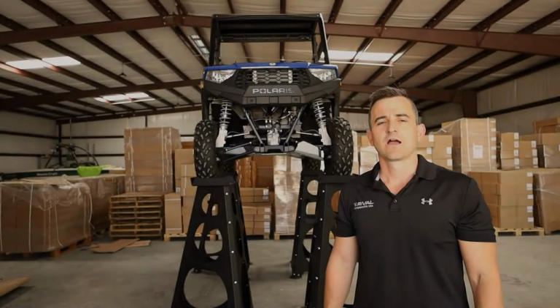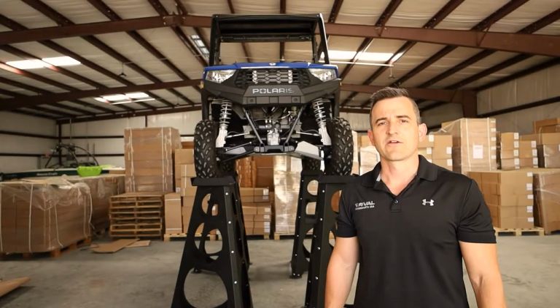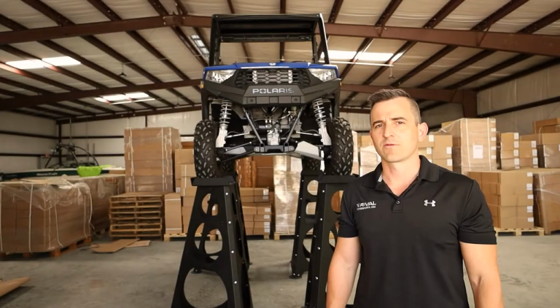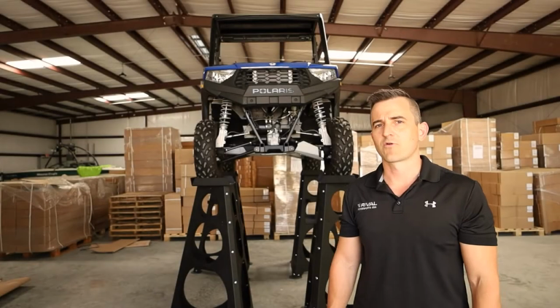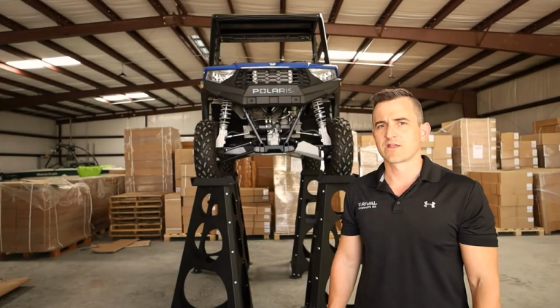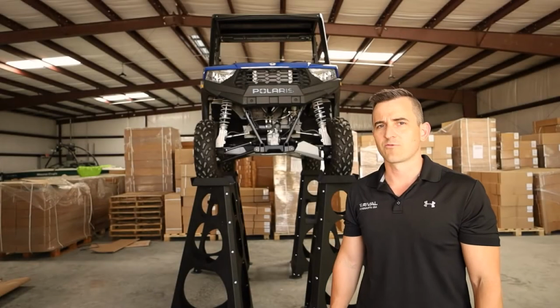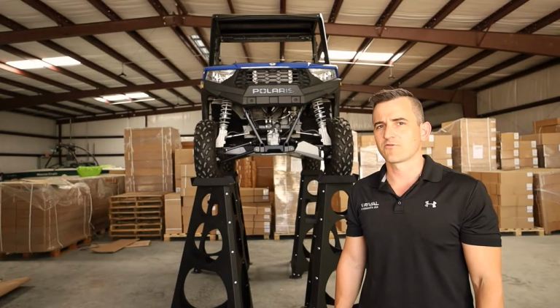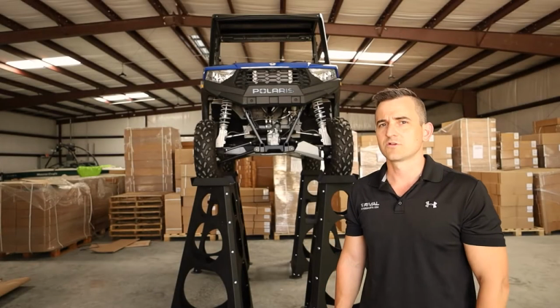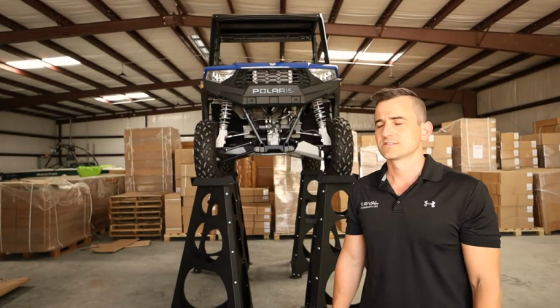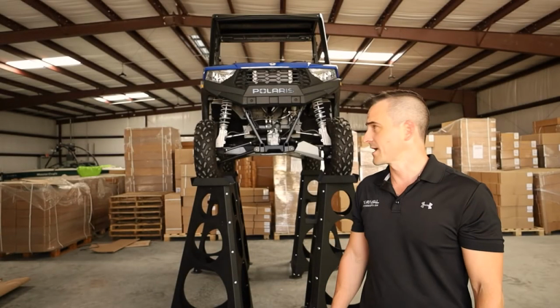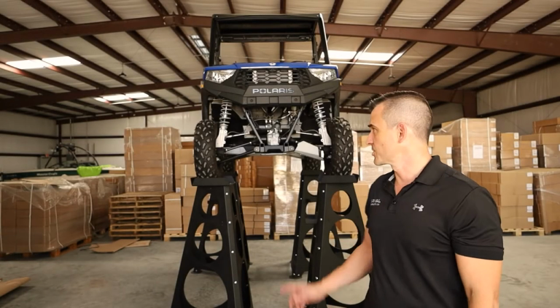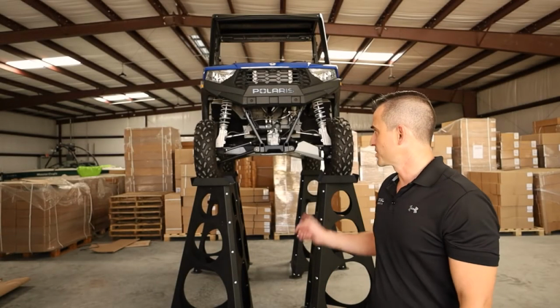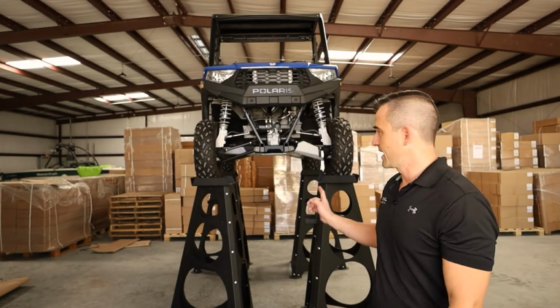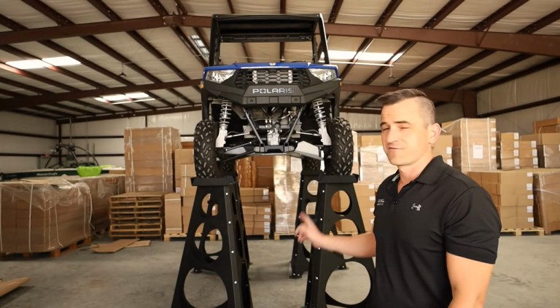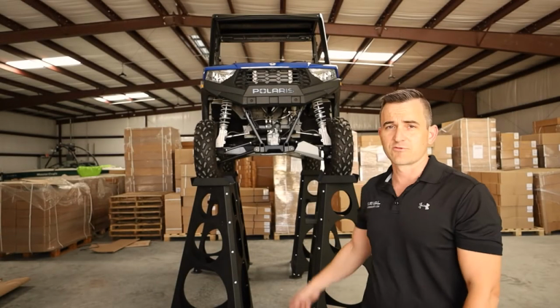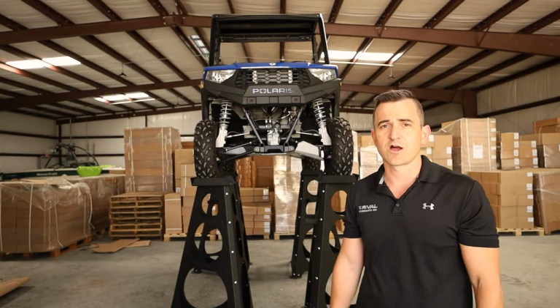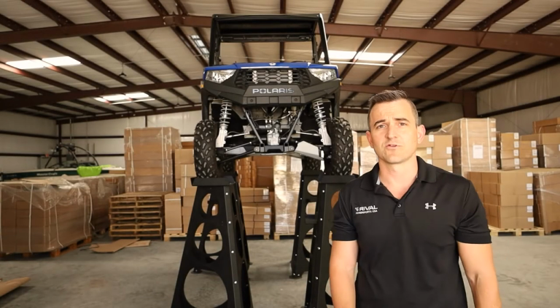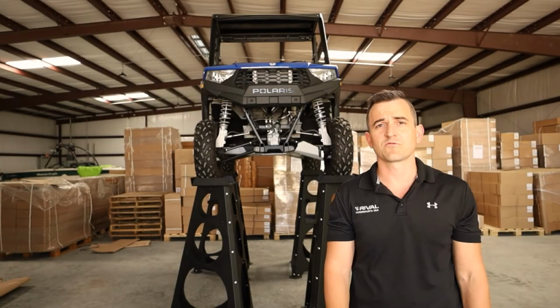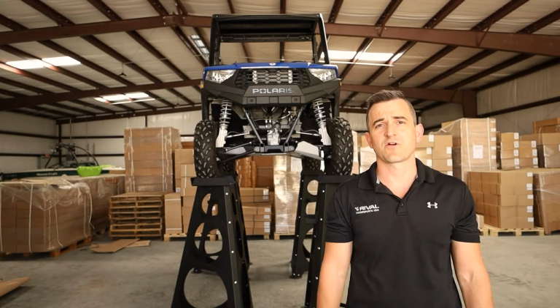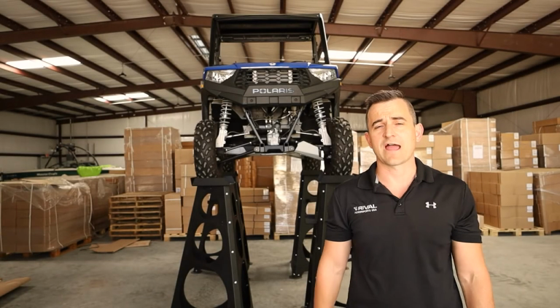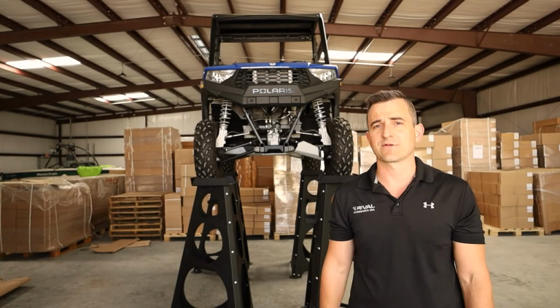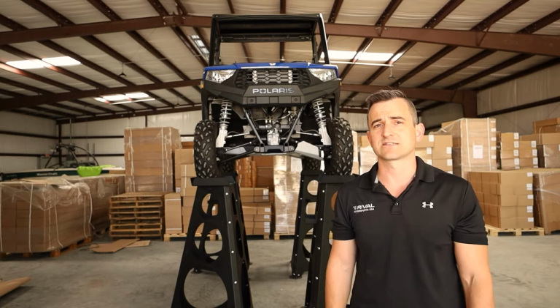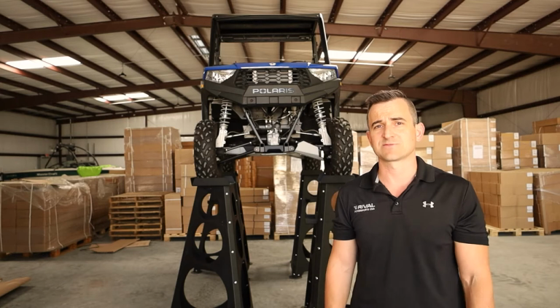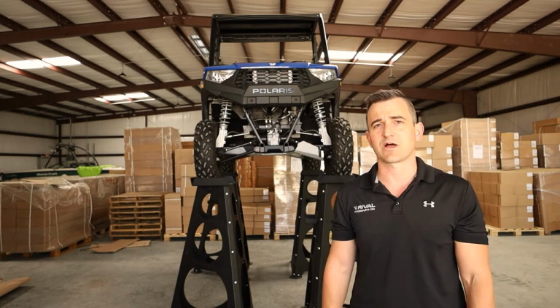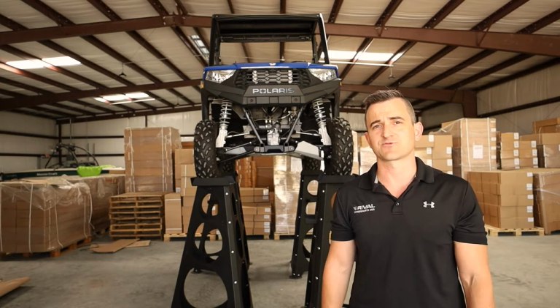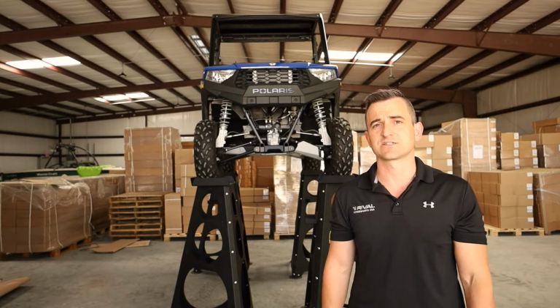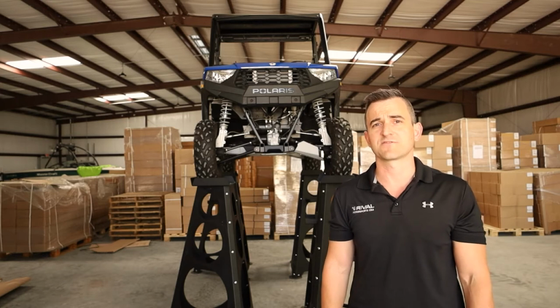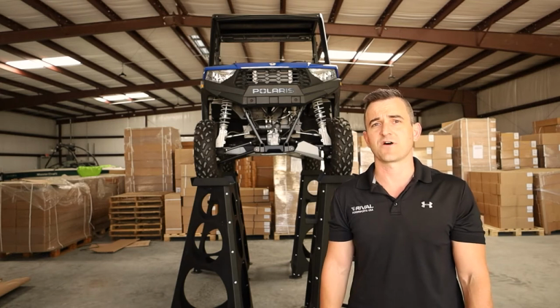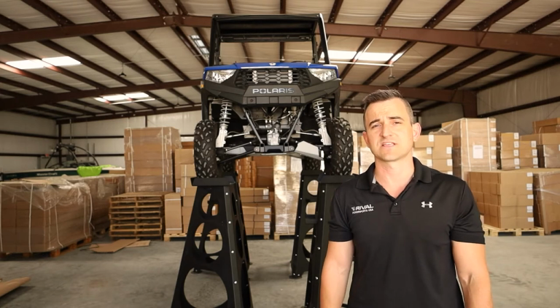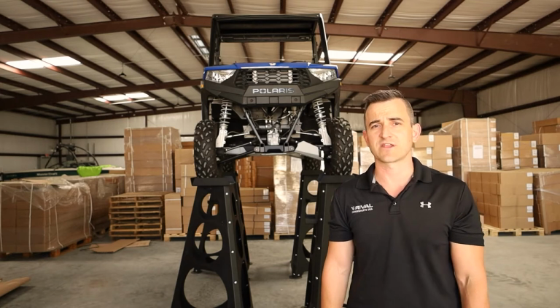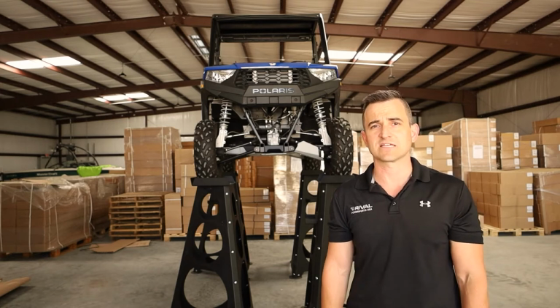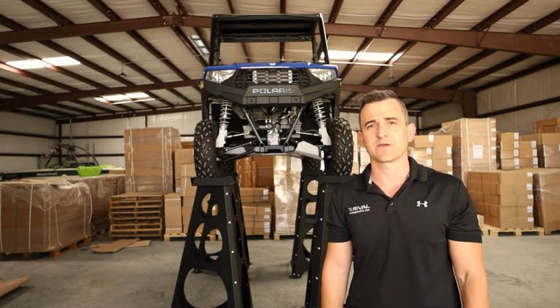Hey everyone, Brian here from Rival. Today we want to show you how to fit the Rival front arm guards to this Polaris Ranger 570 SP.